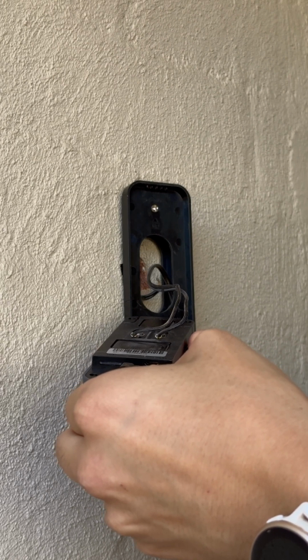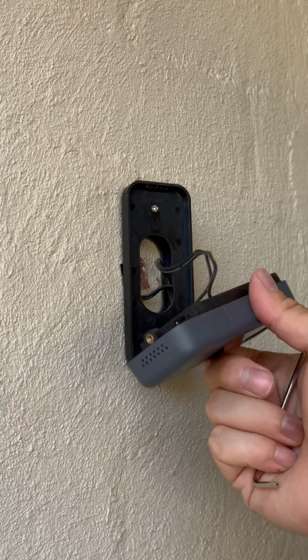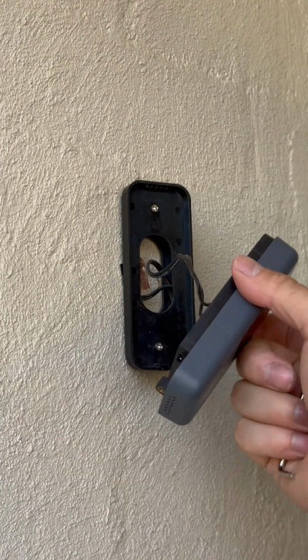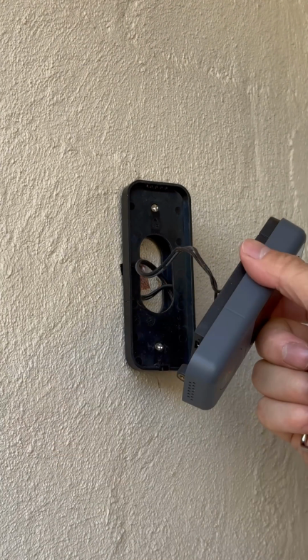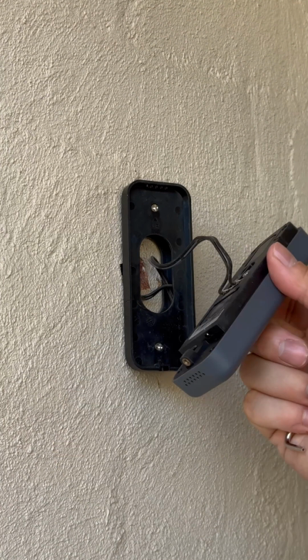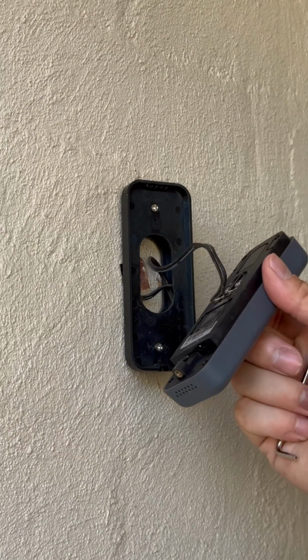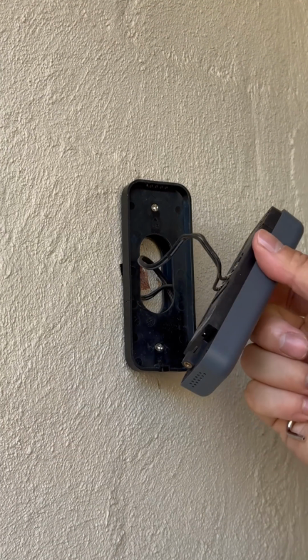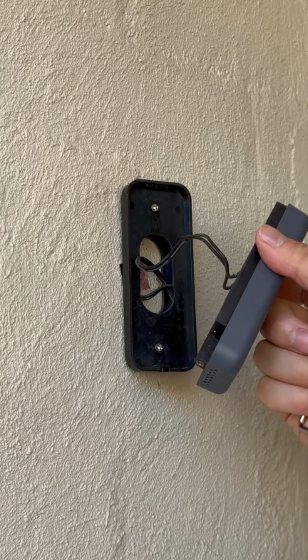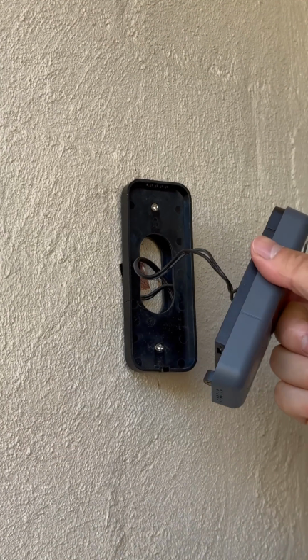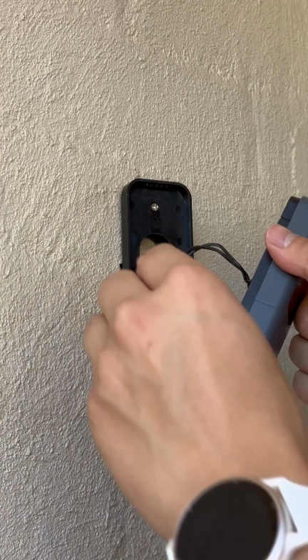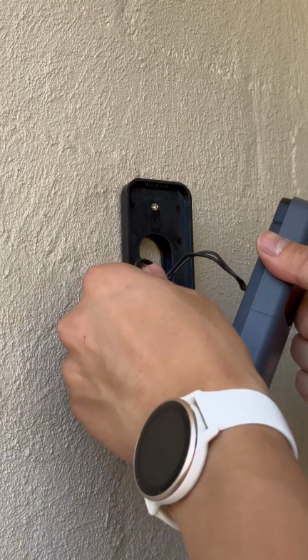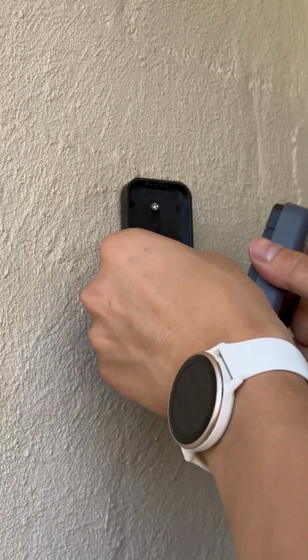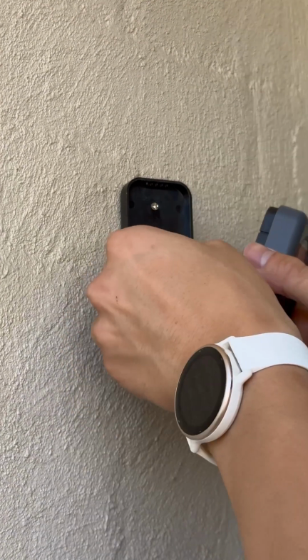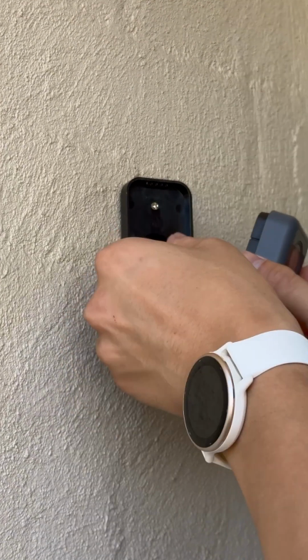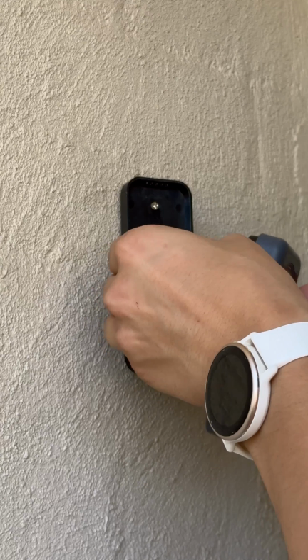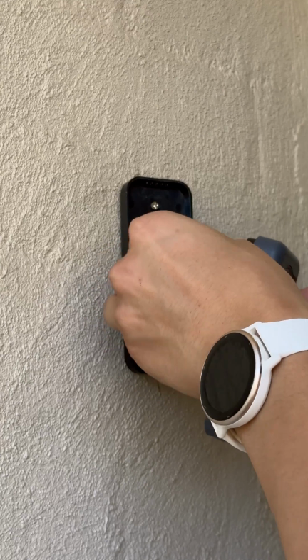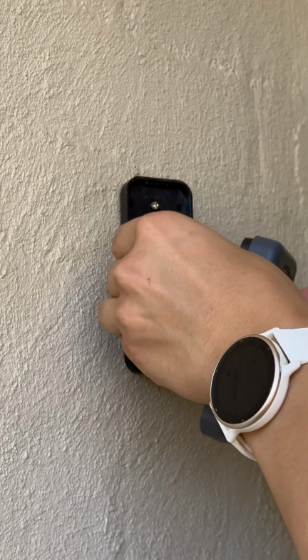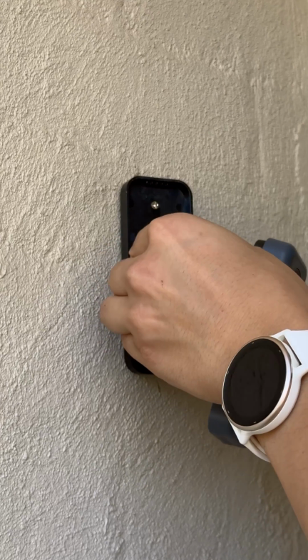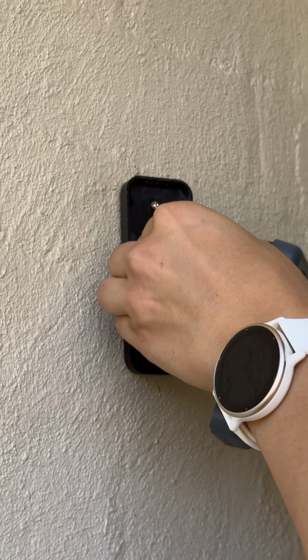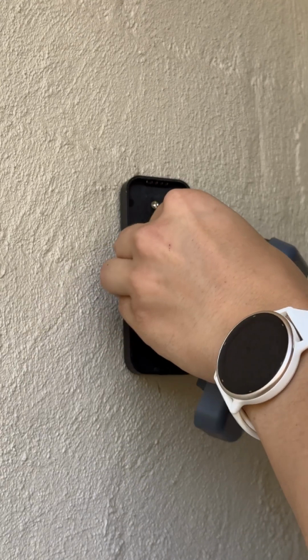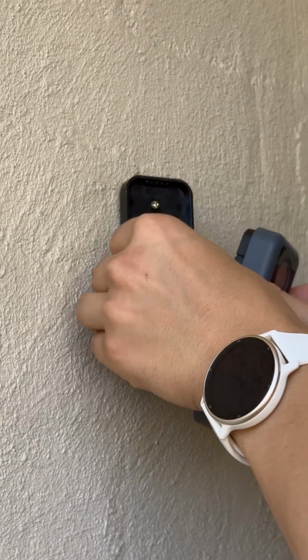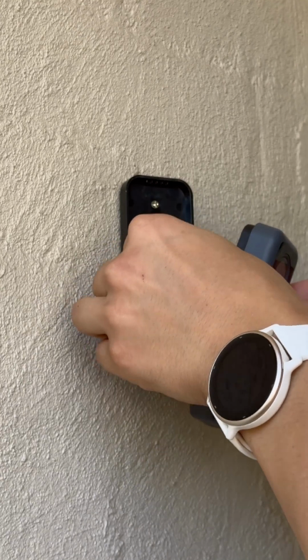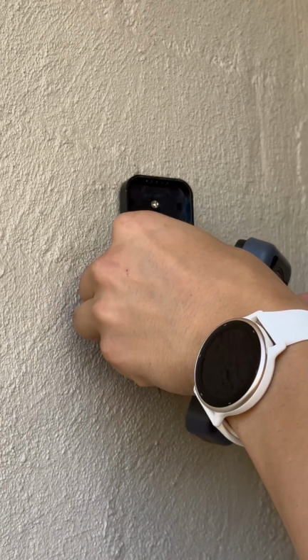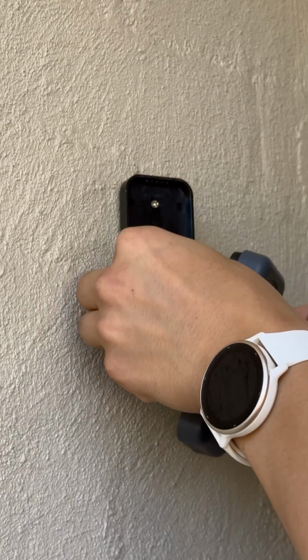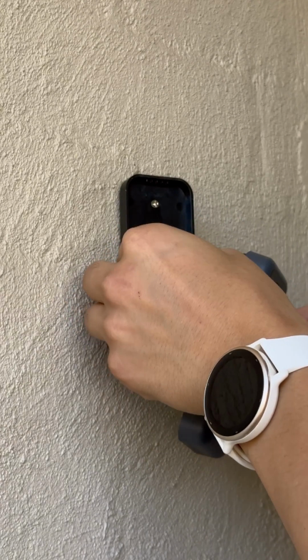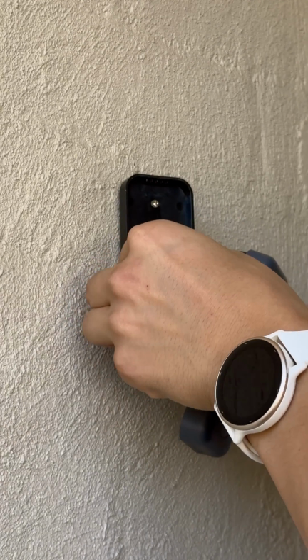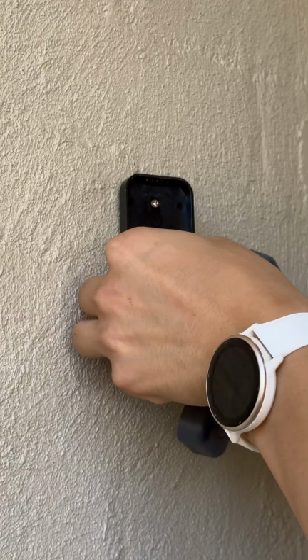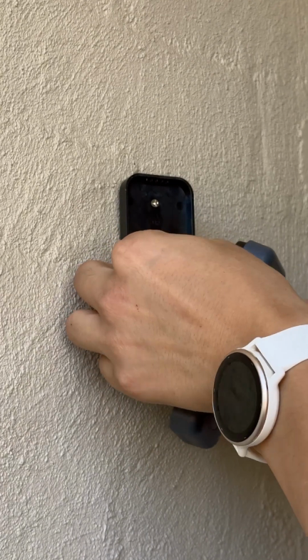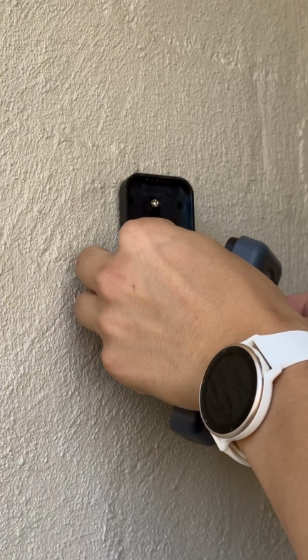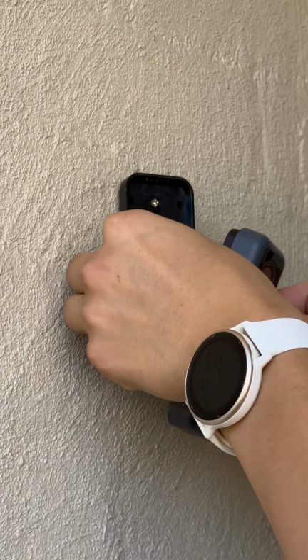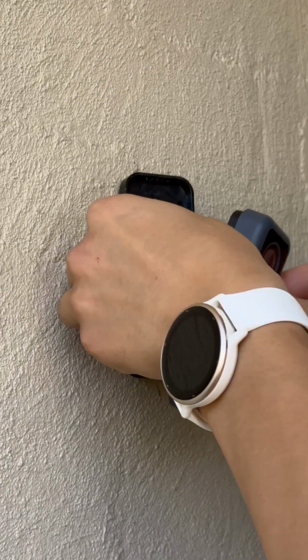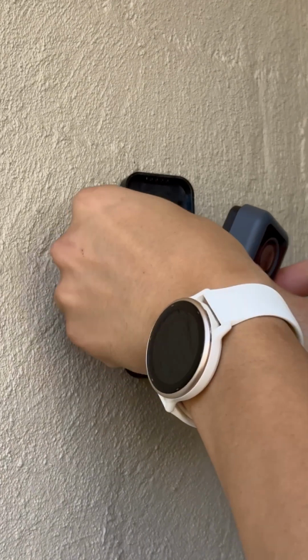Hold it until it makes that noise. Then tuck the wires back in gently.